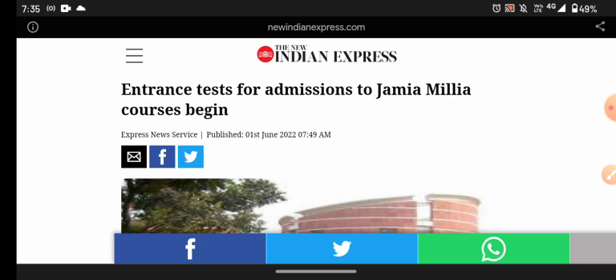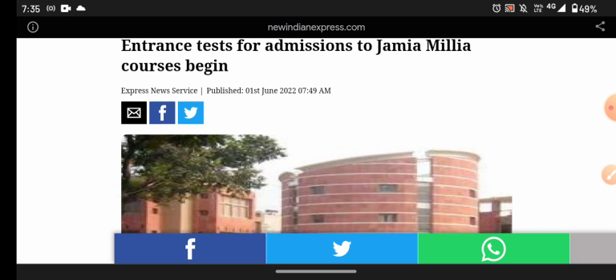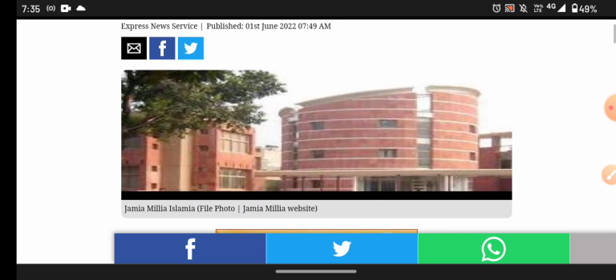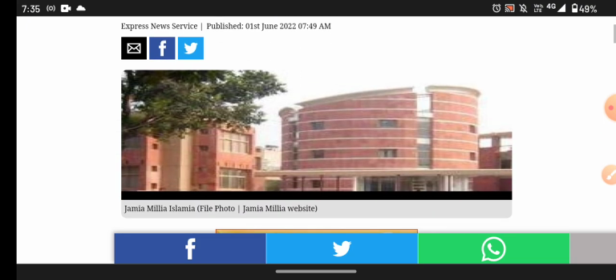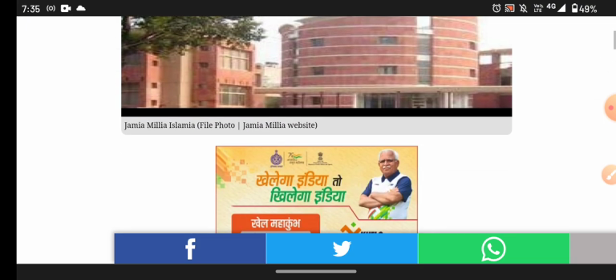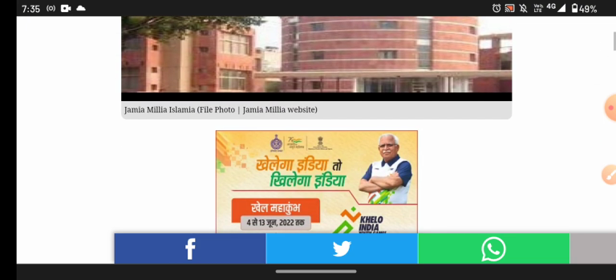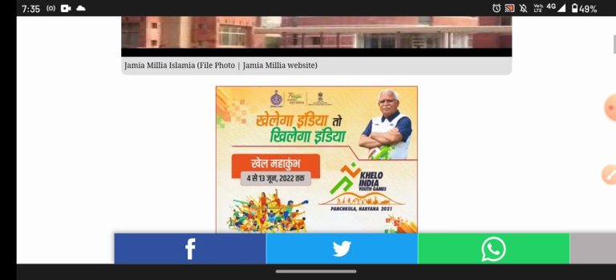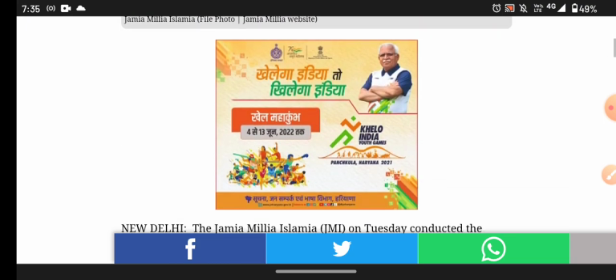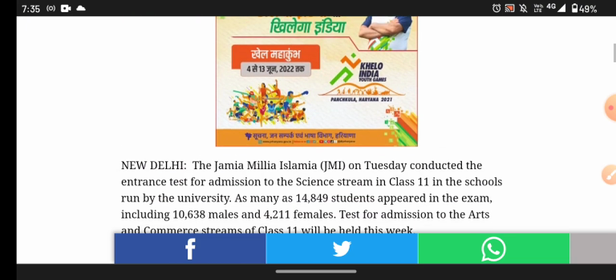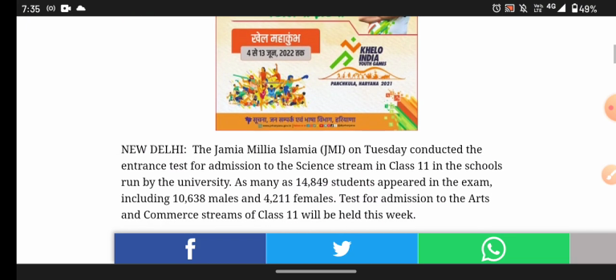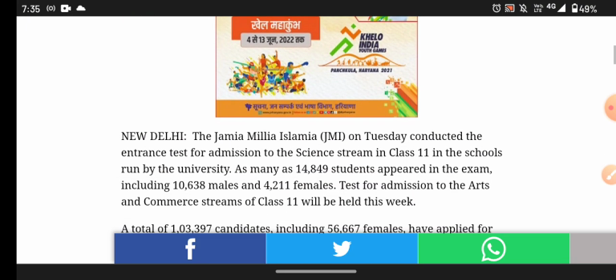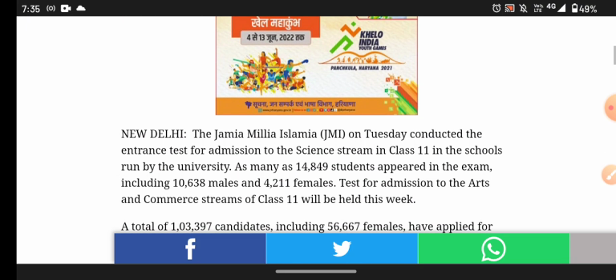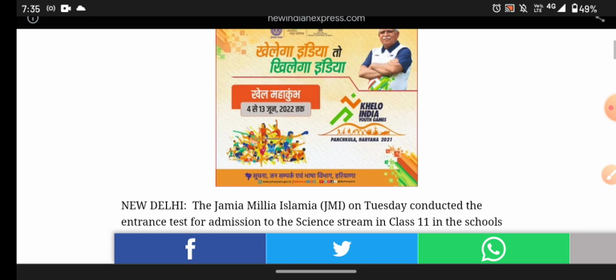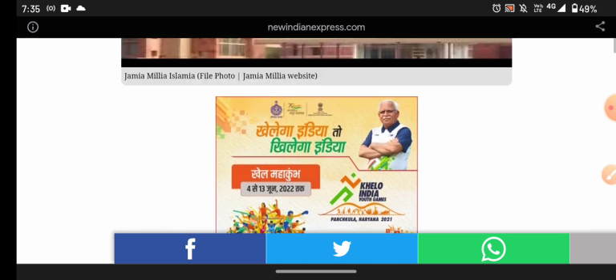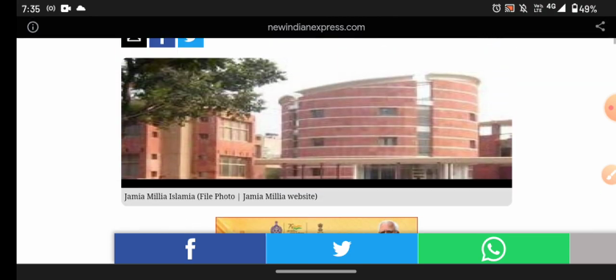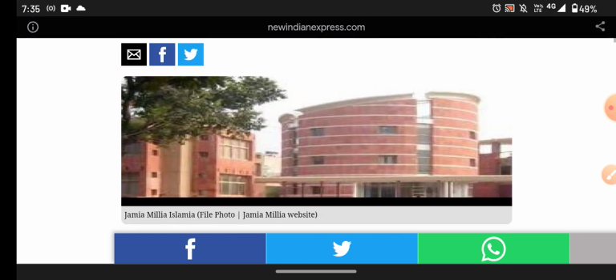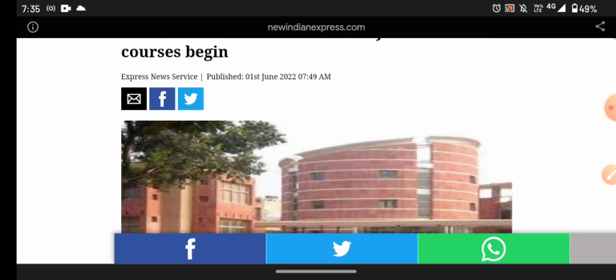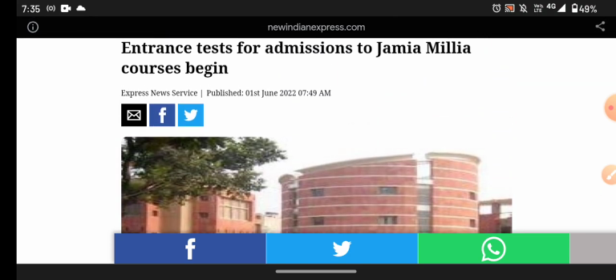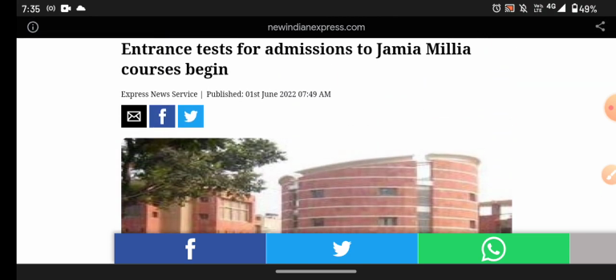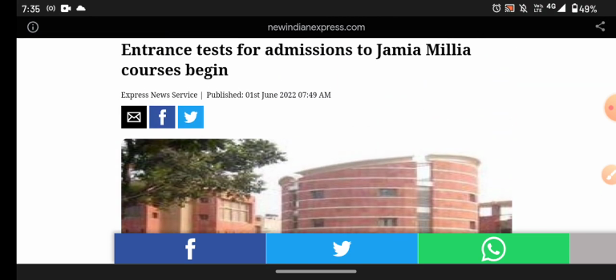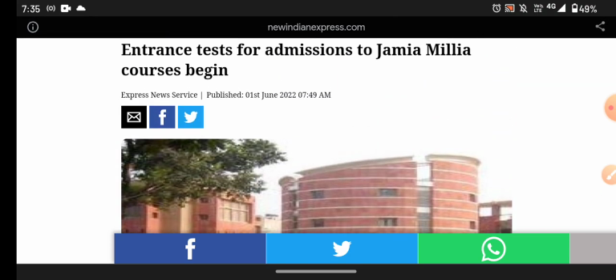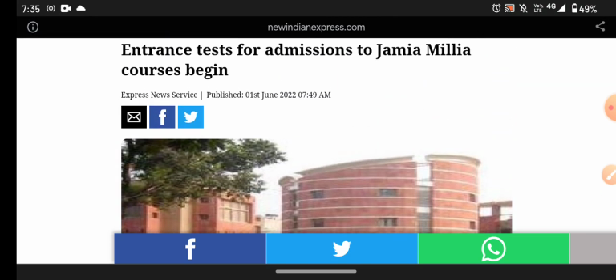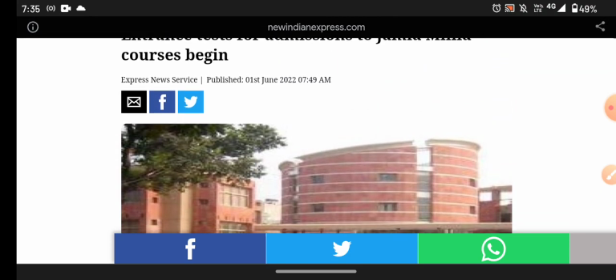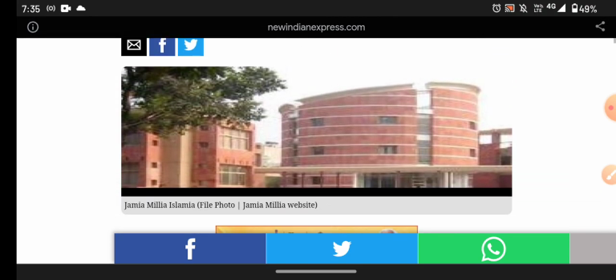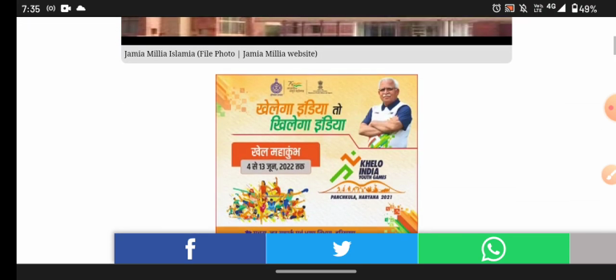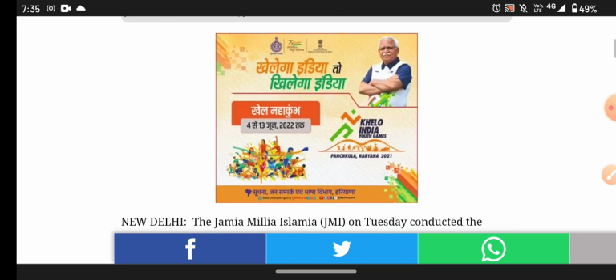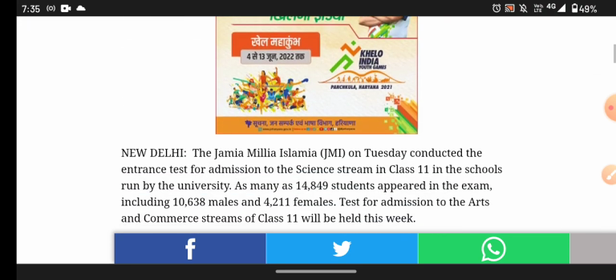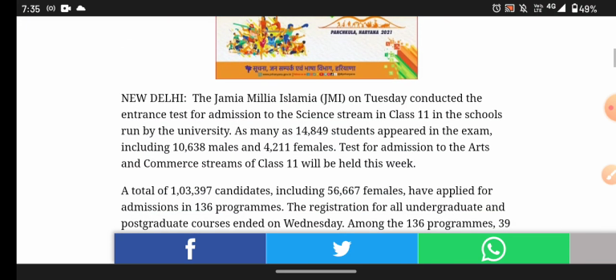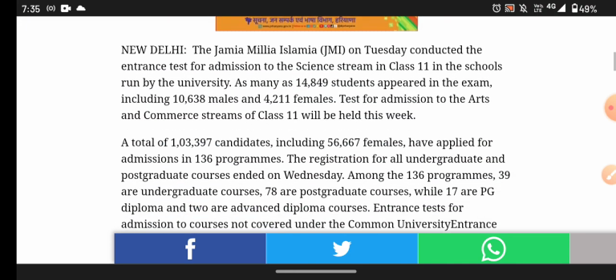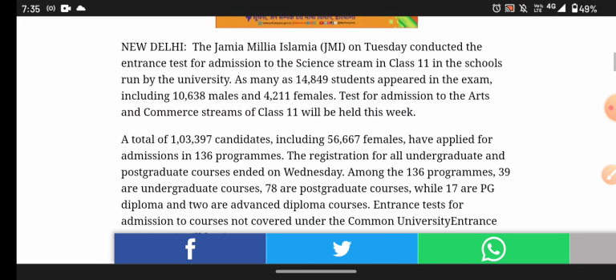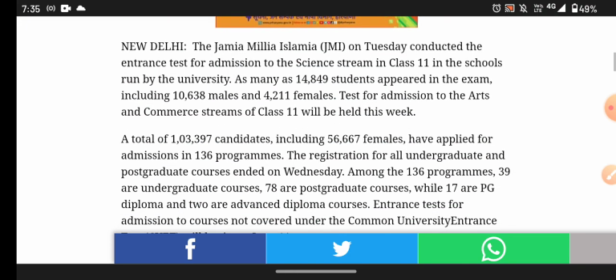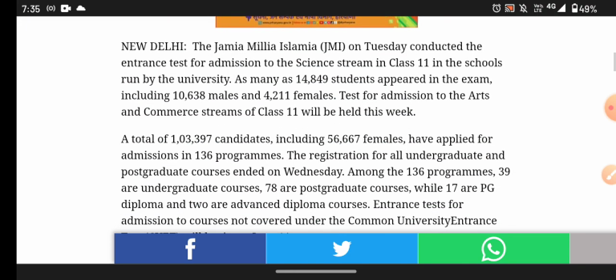I am showing you a notification already. What is your article? What is your news? Now let's see what is important here.